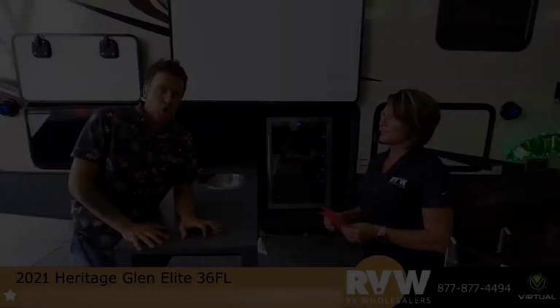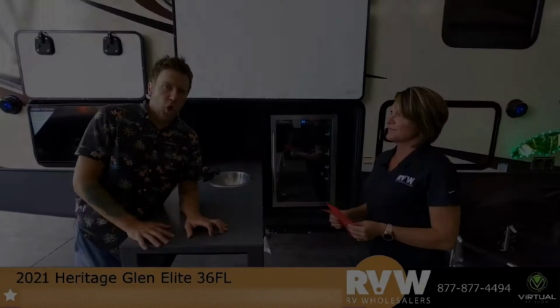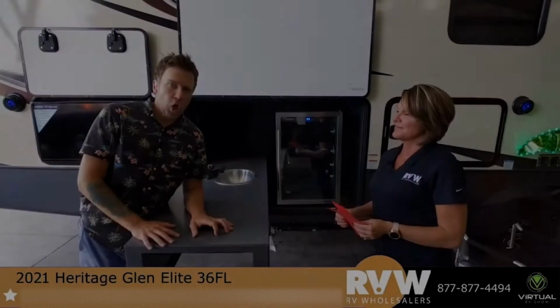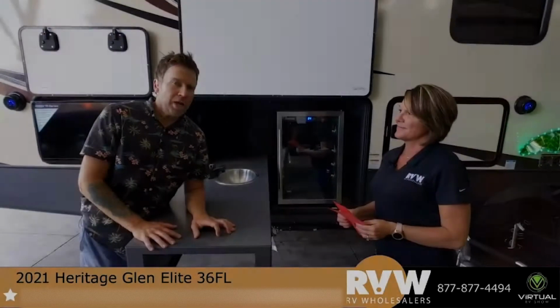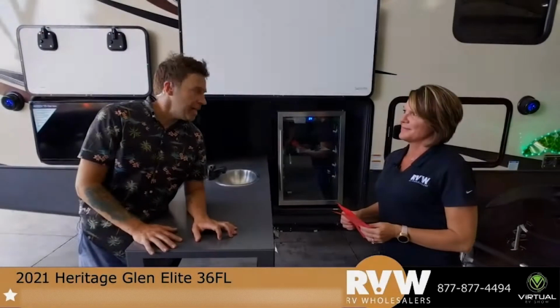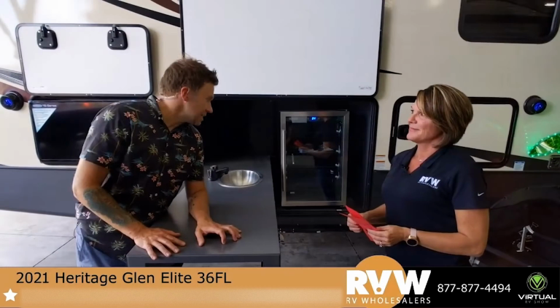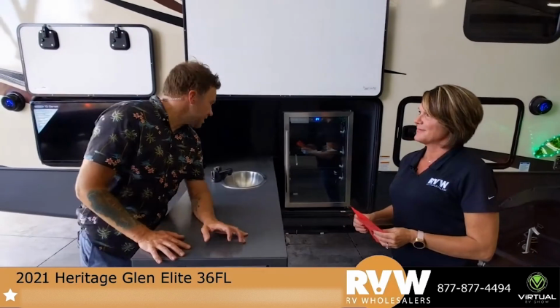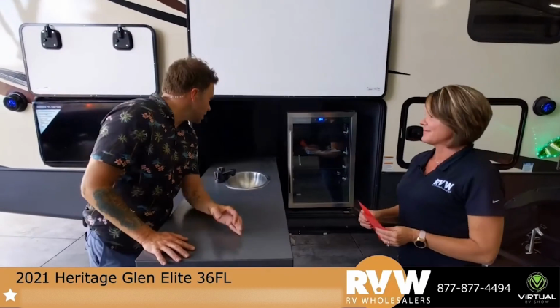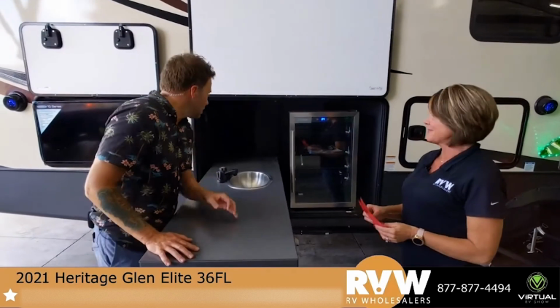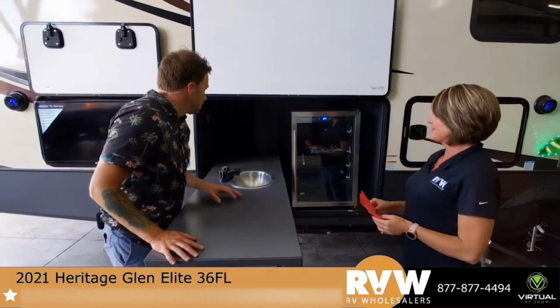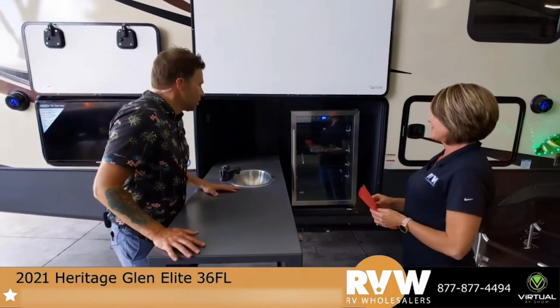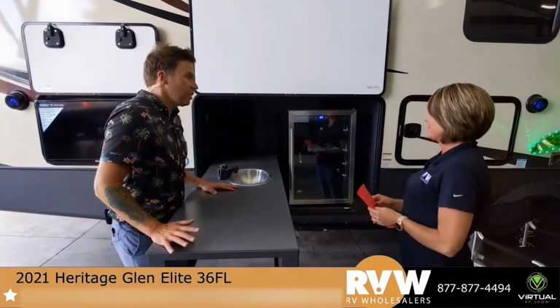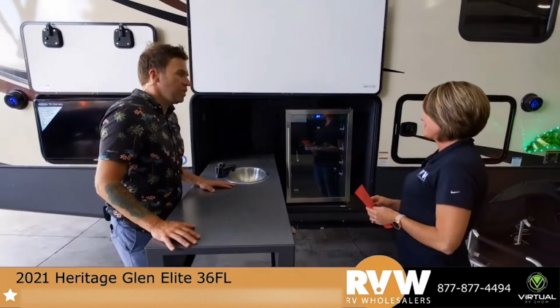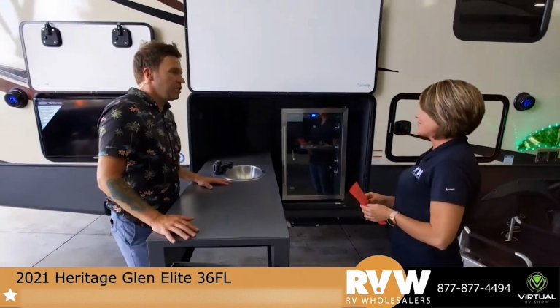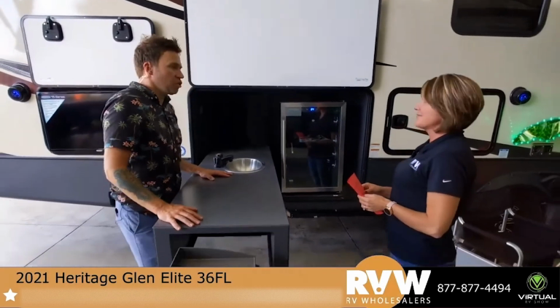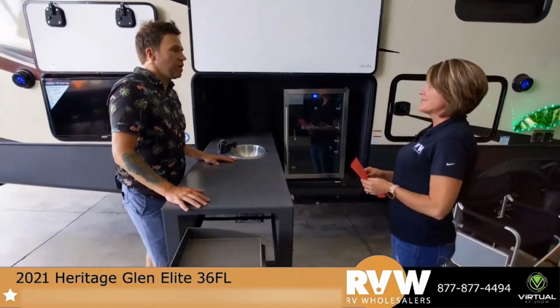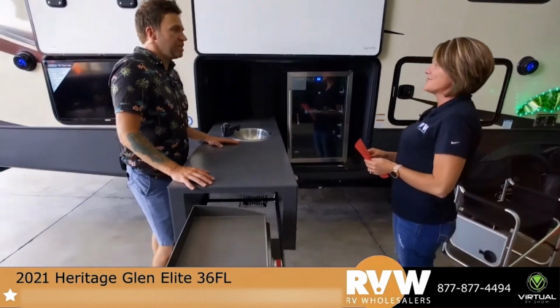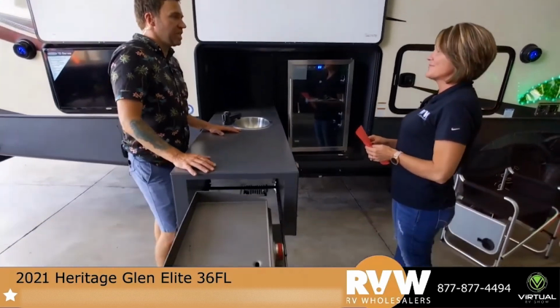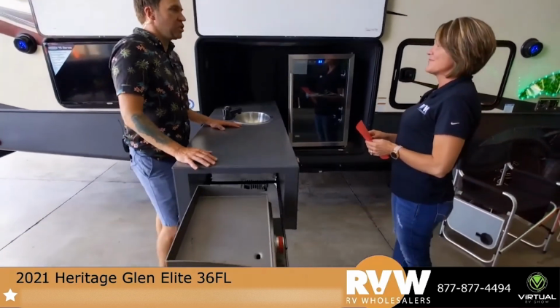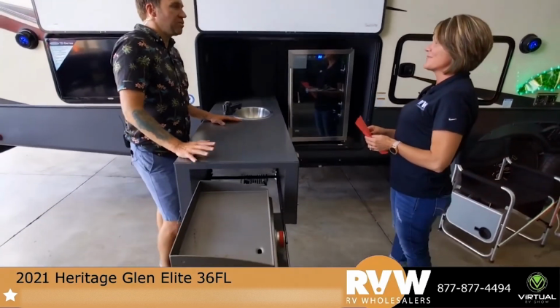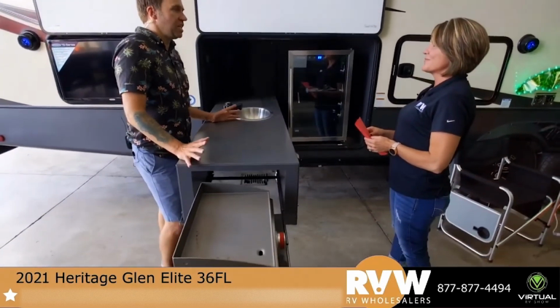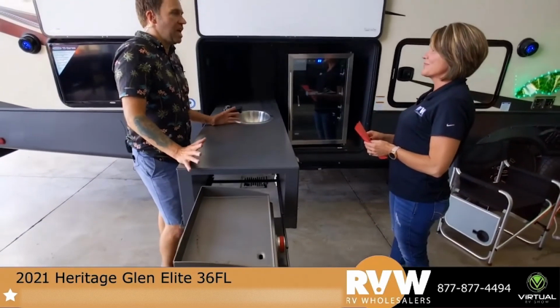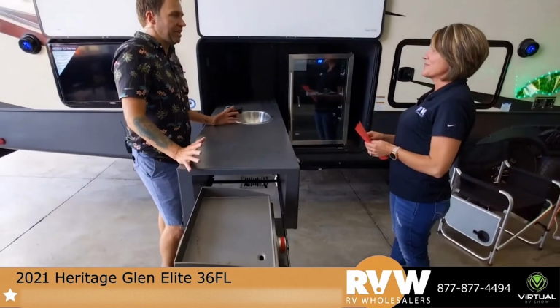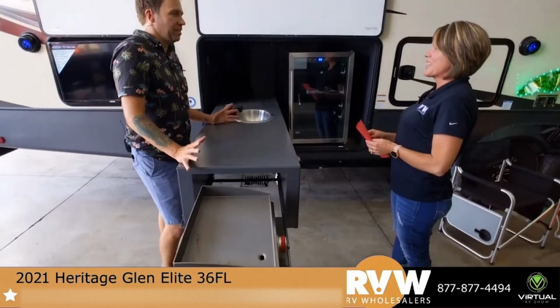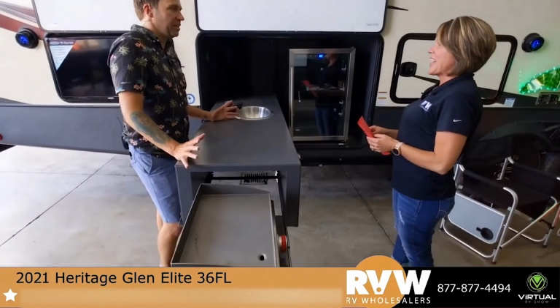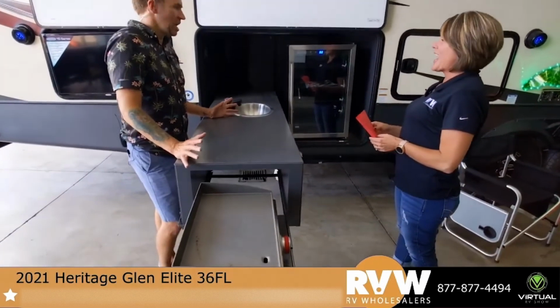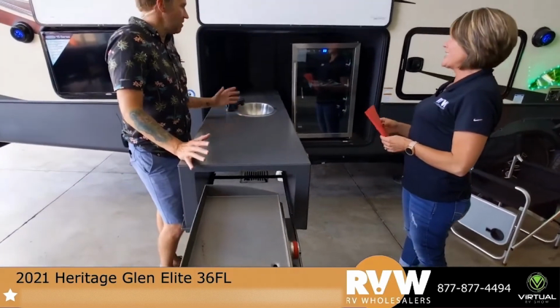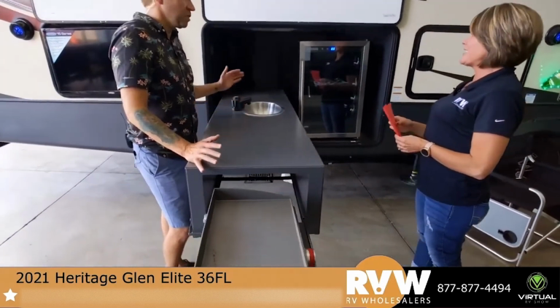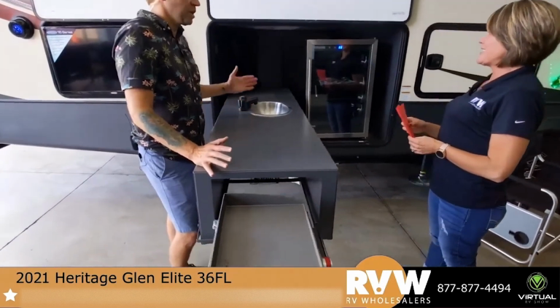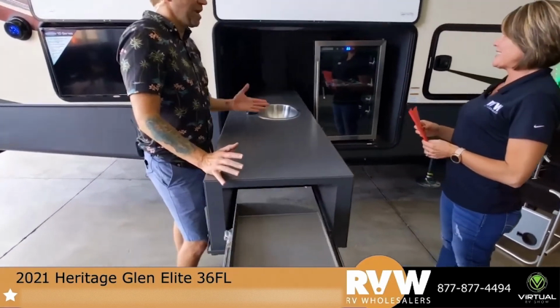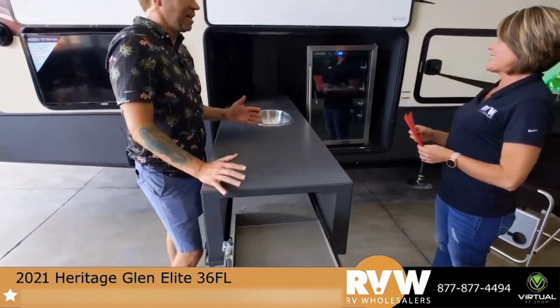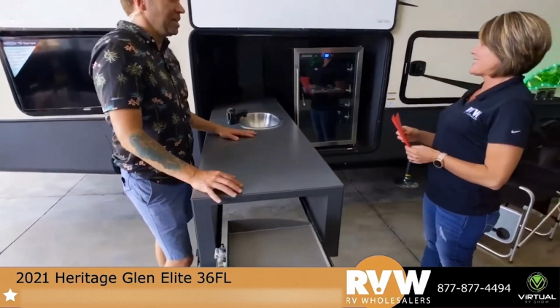Look at this kitchen. This is the craziest kitchen I've seen yet. I haven't seen one come out like this.